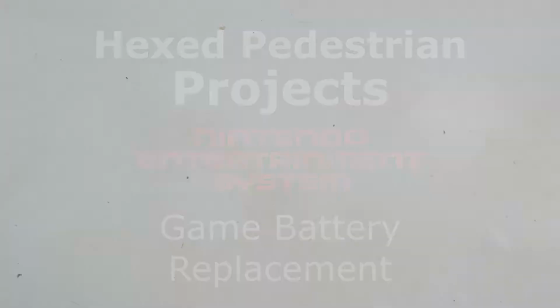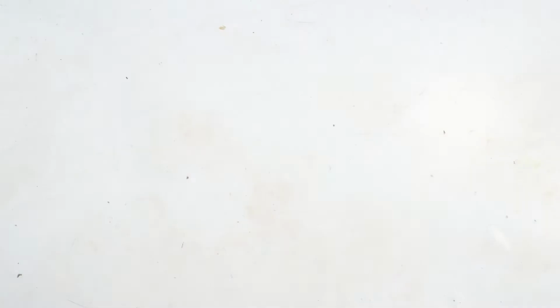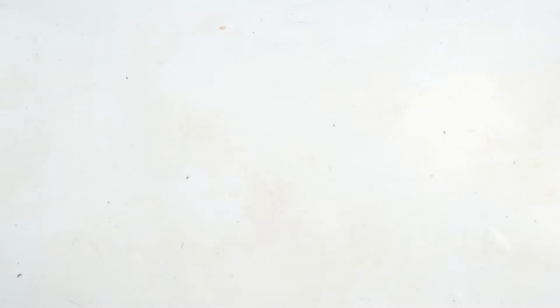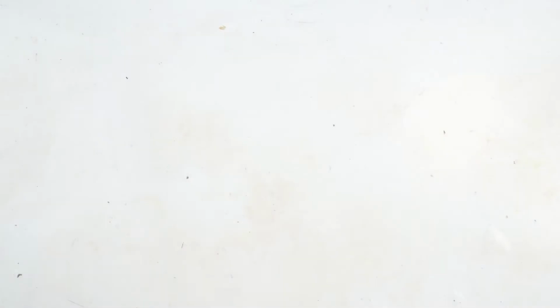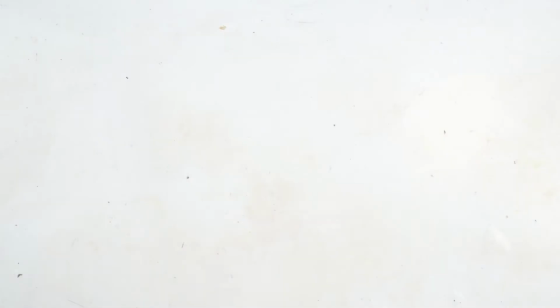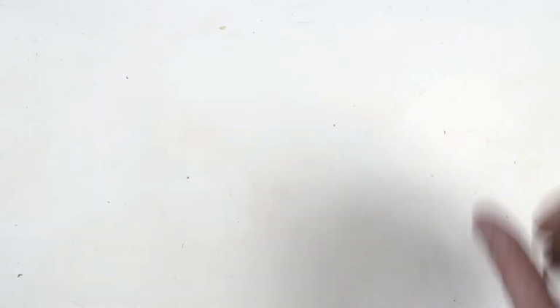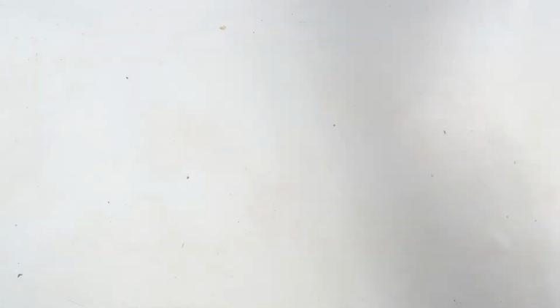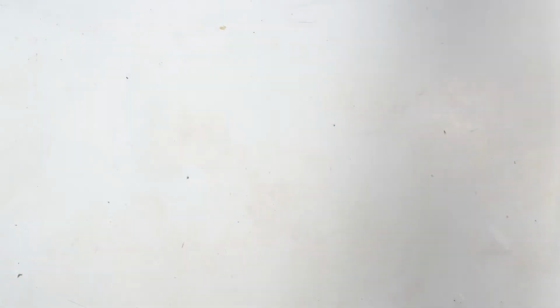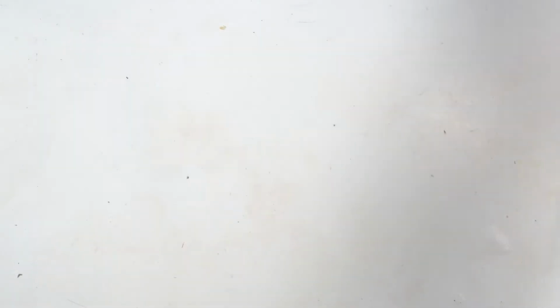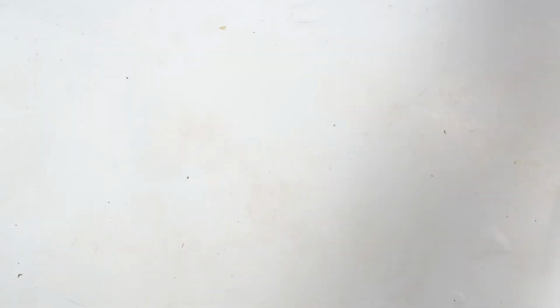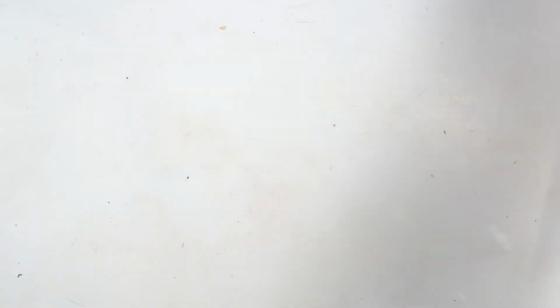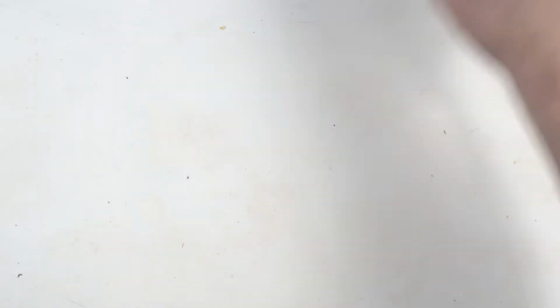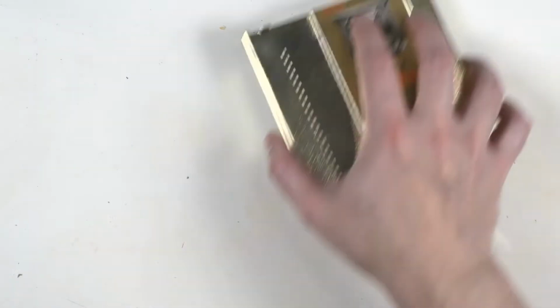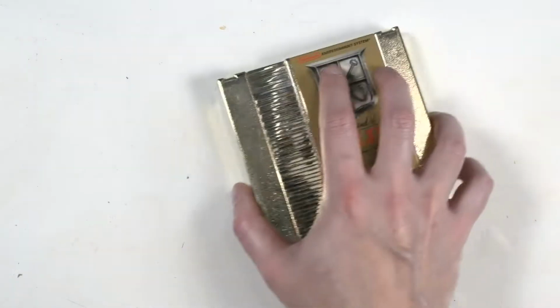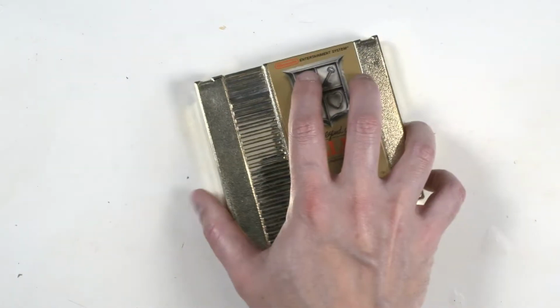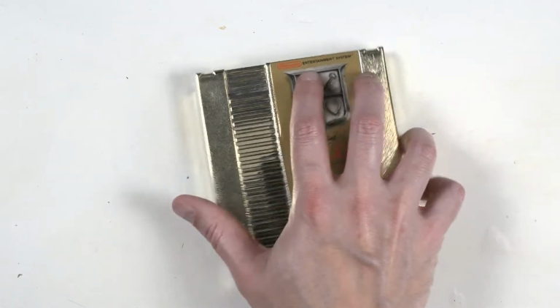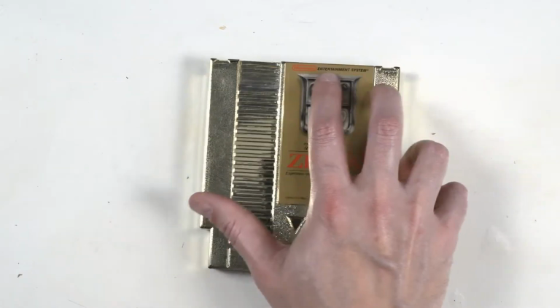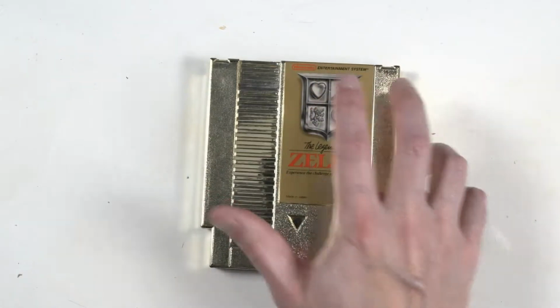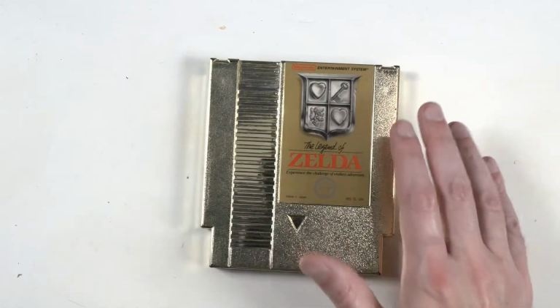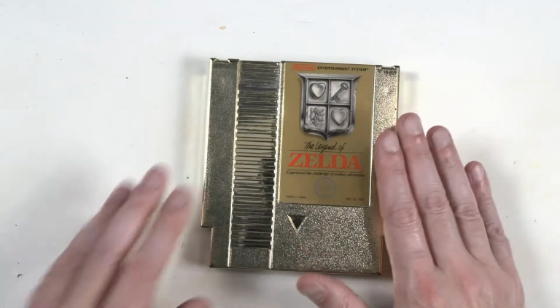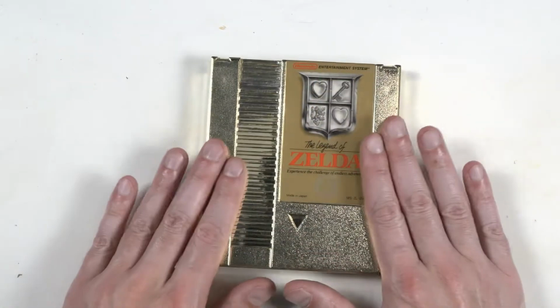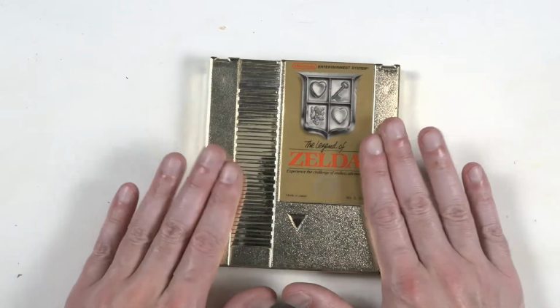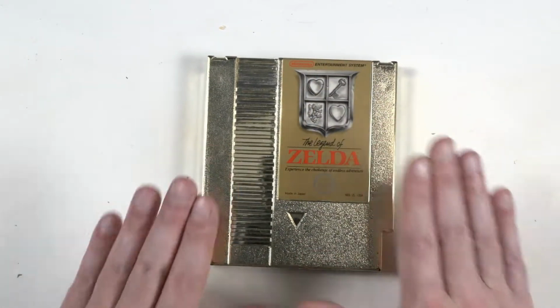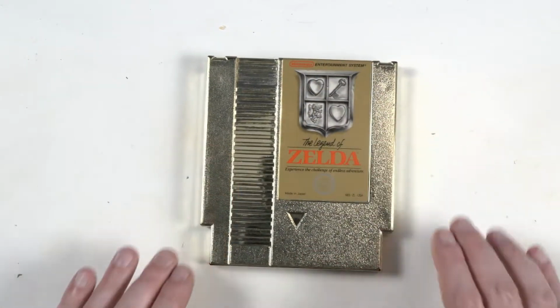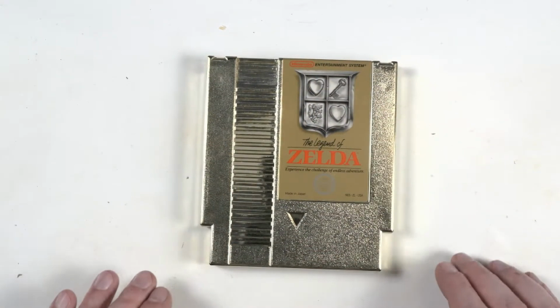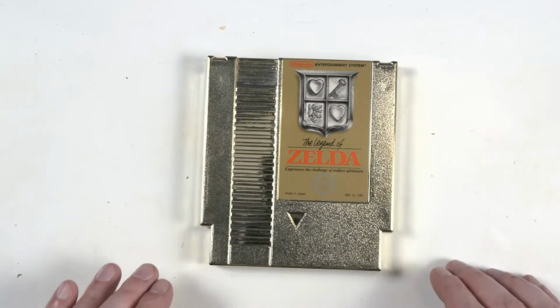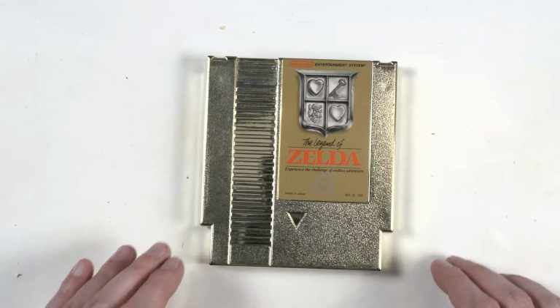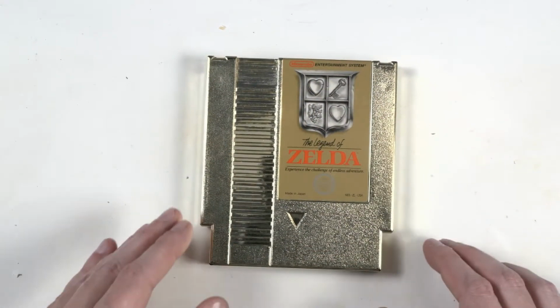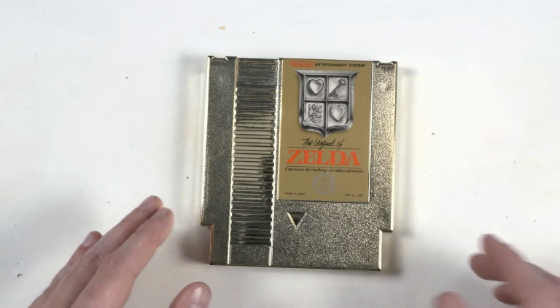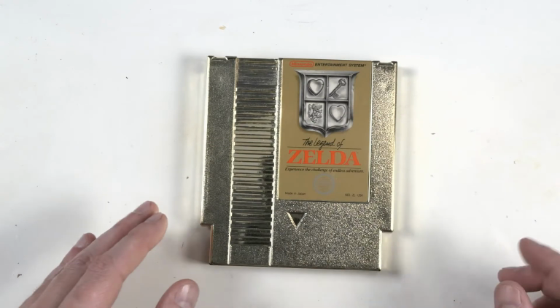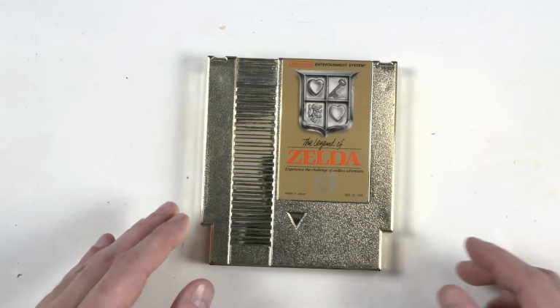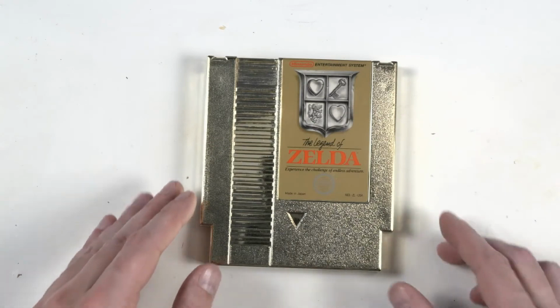Today we're going to replace the battery in an original Nintendo game.